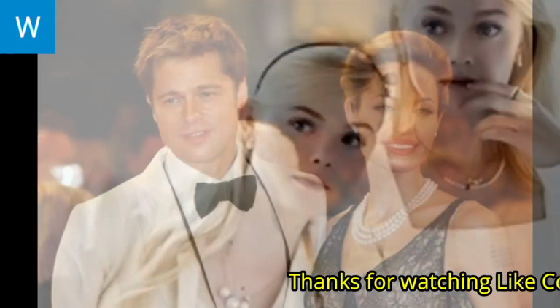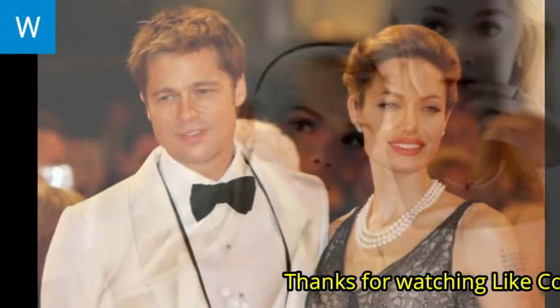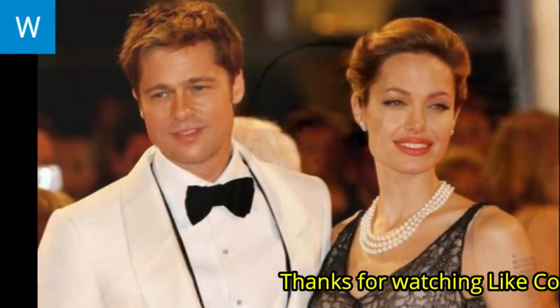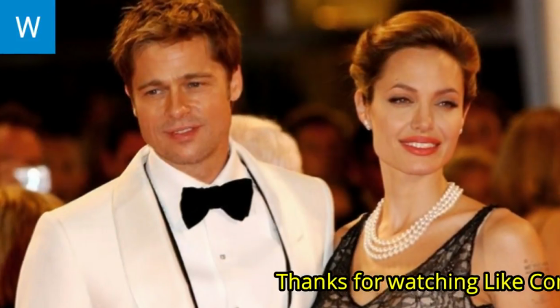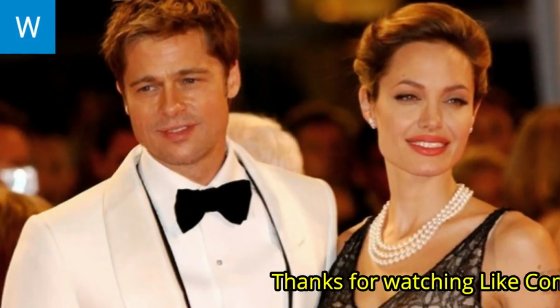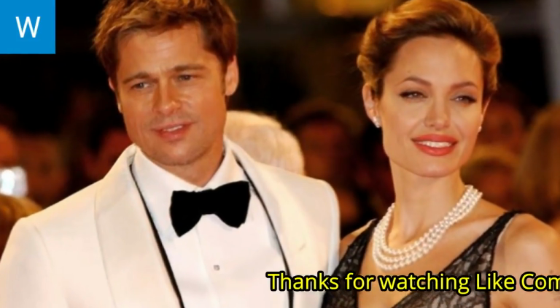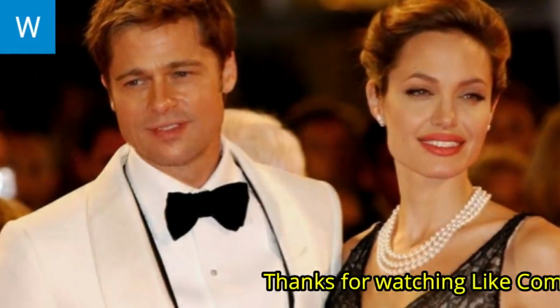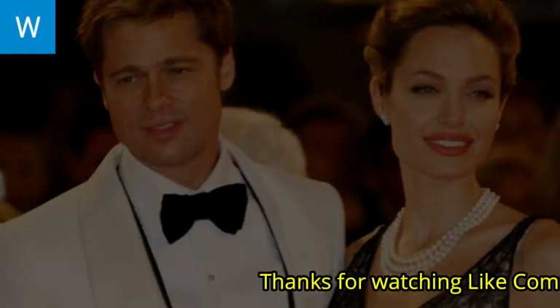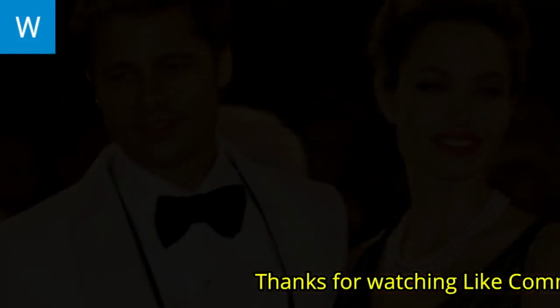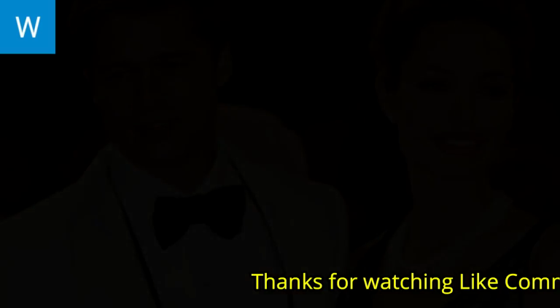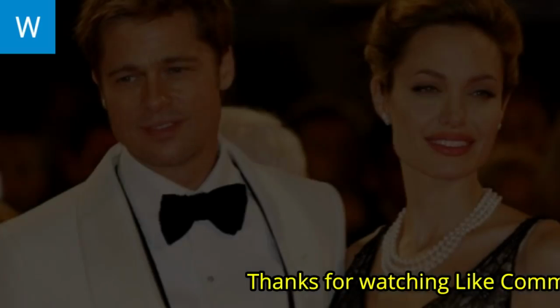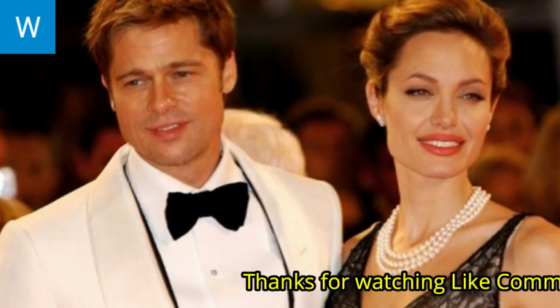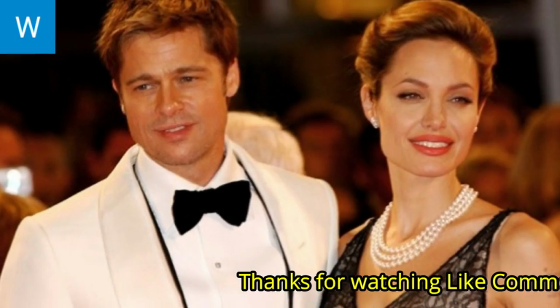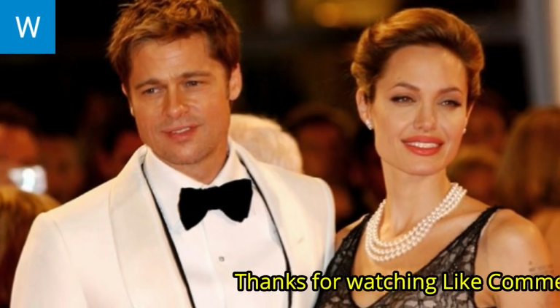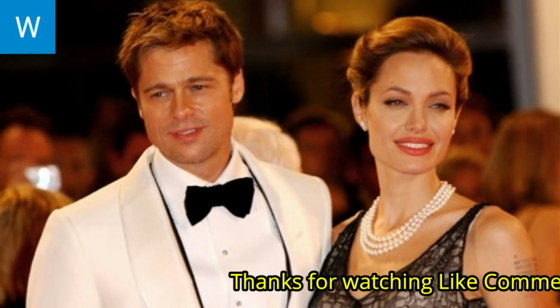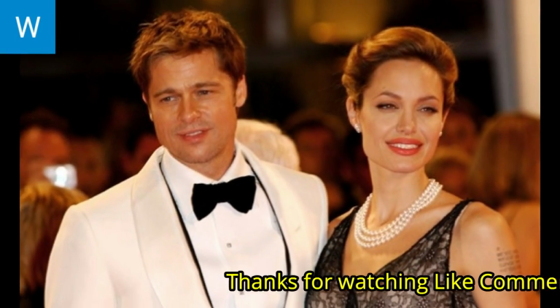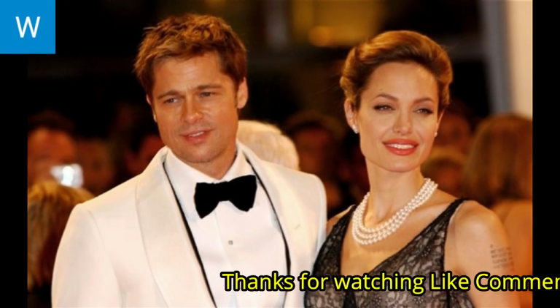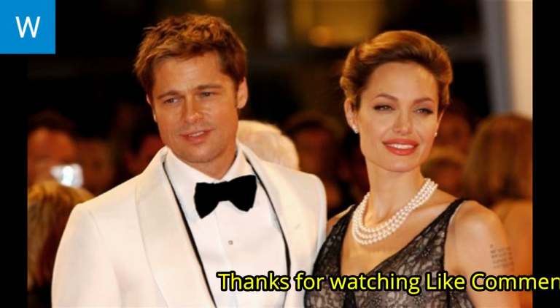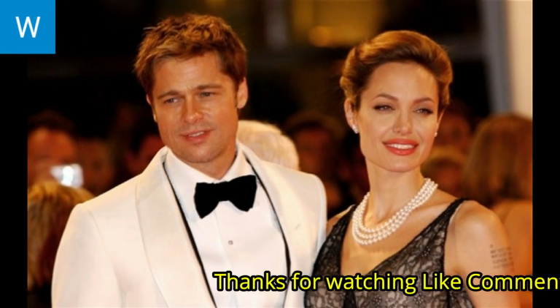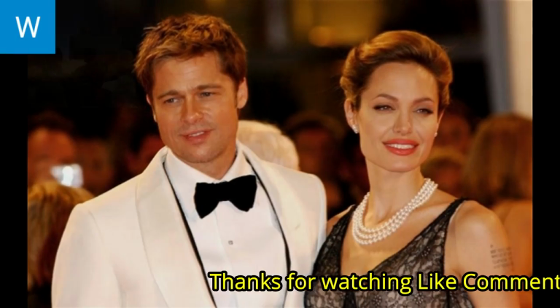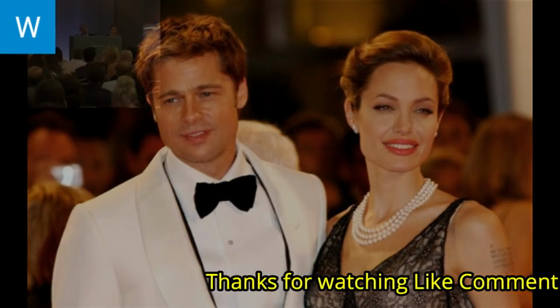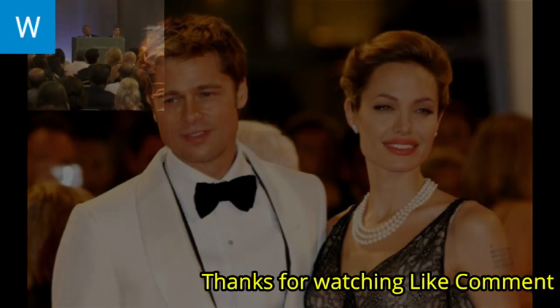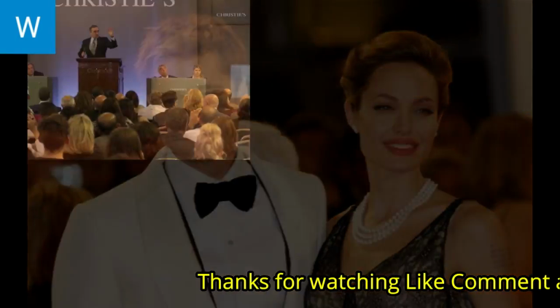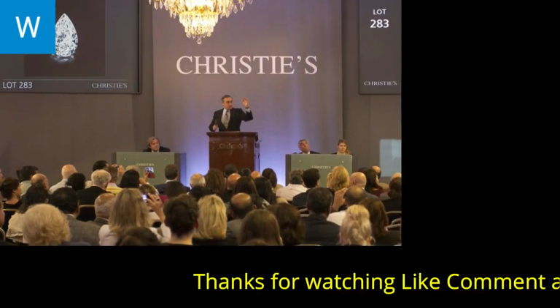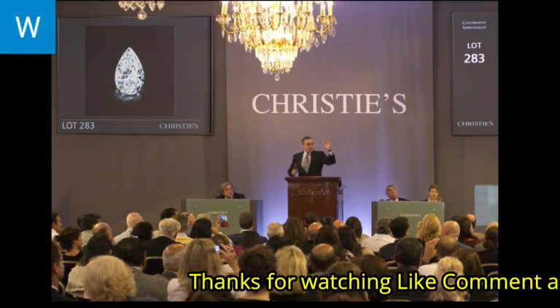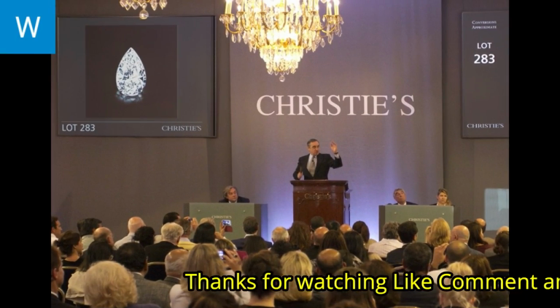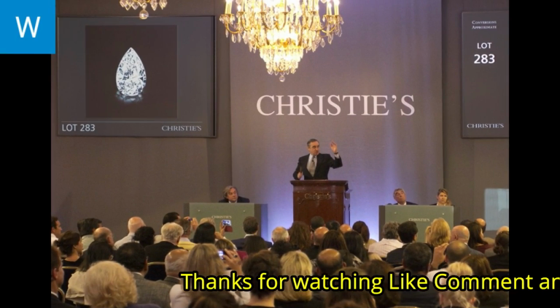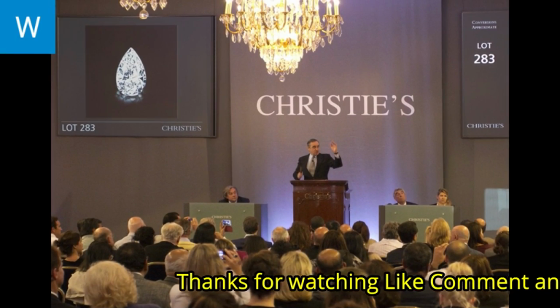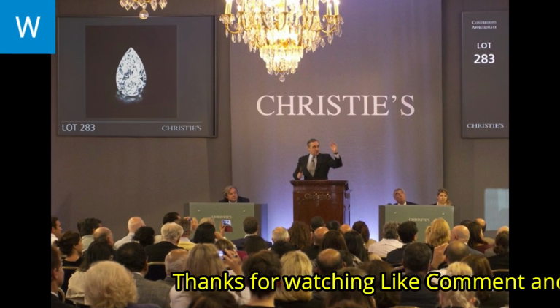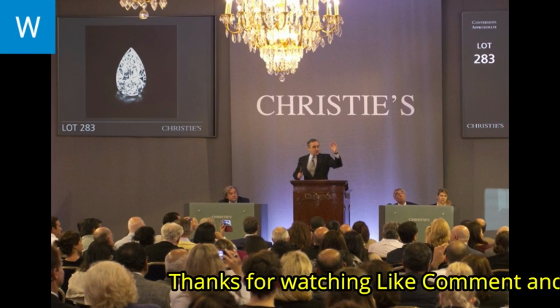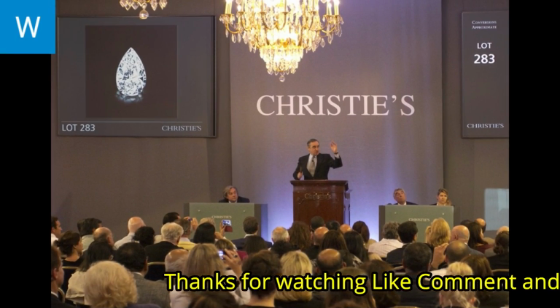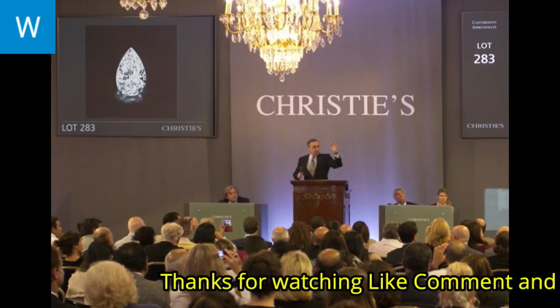Angelina Jolie has been spotted wearing pearls. Pearls are more popular than diamonds at auction houses across the world.